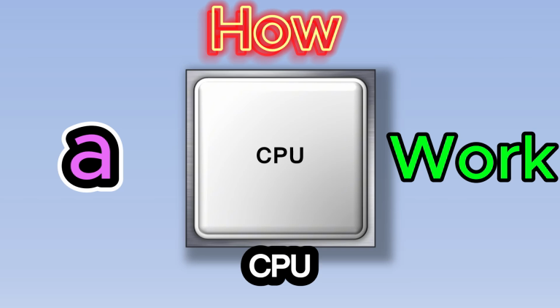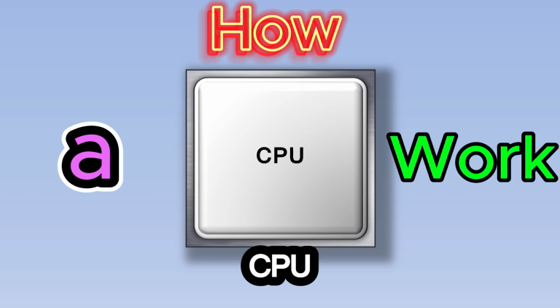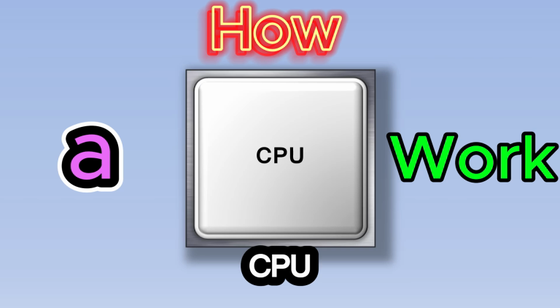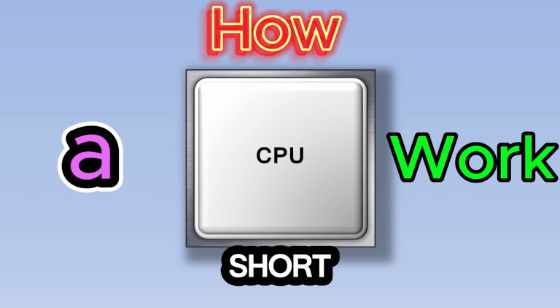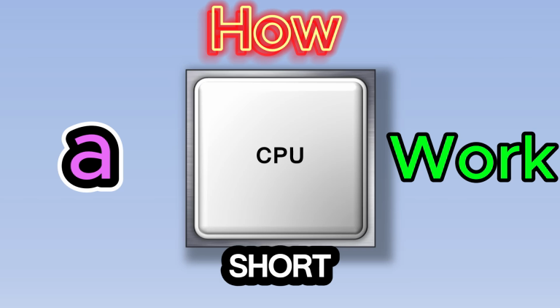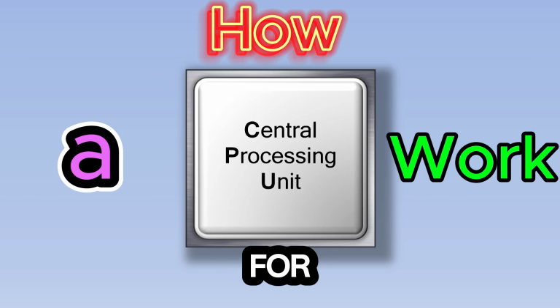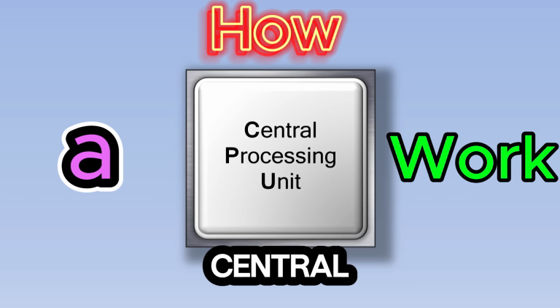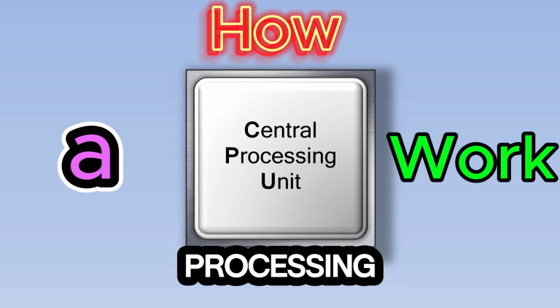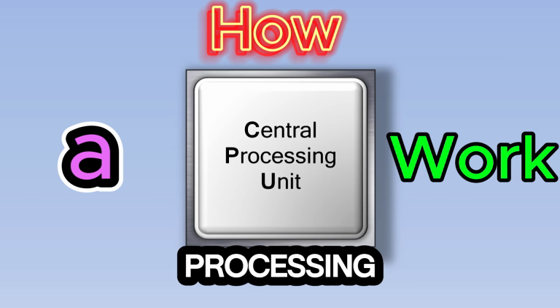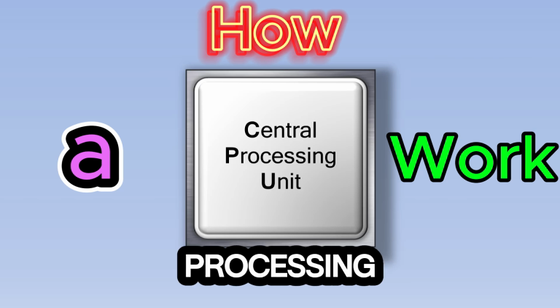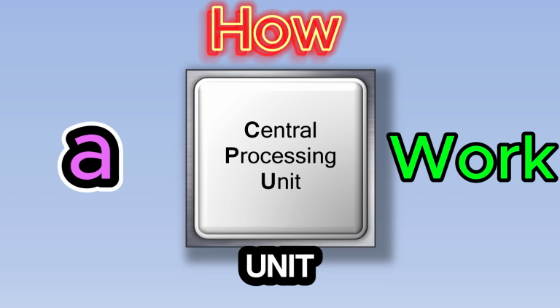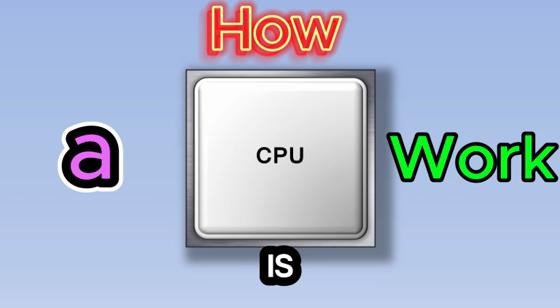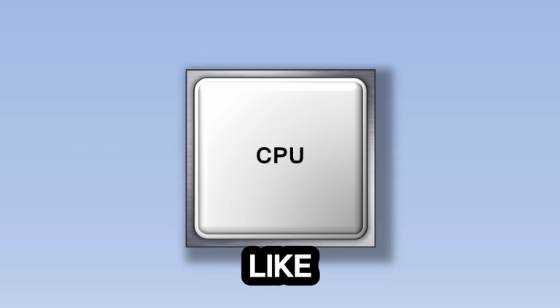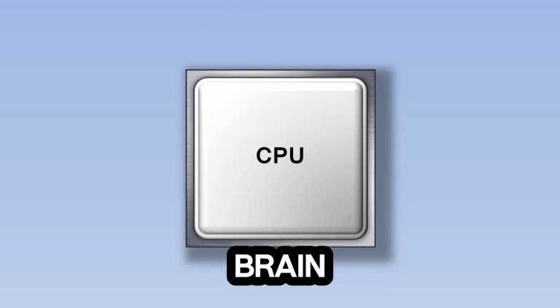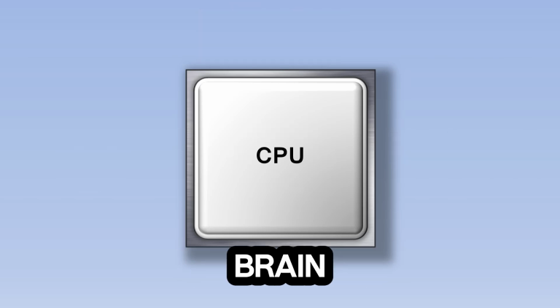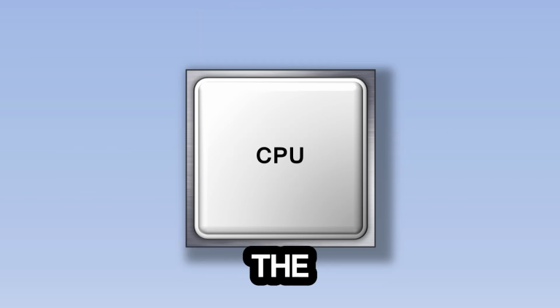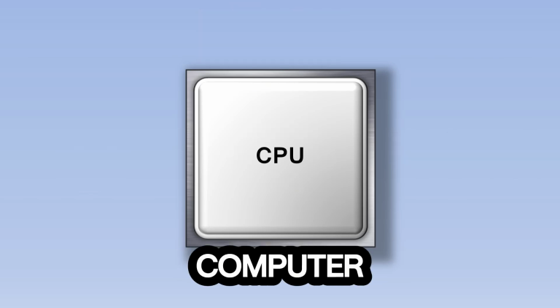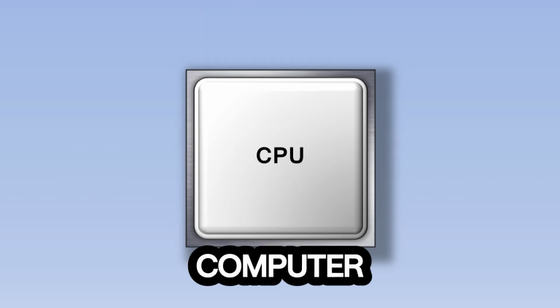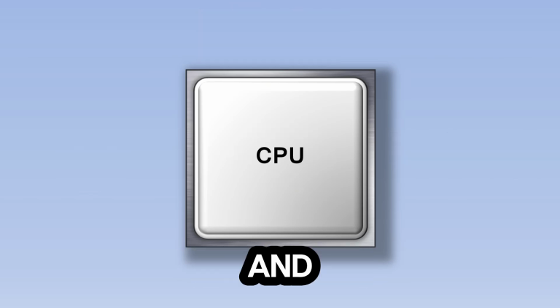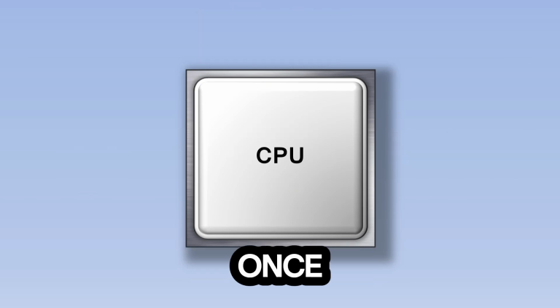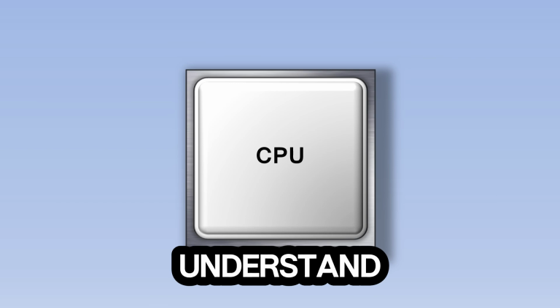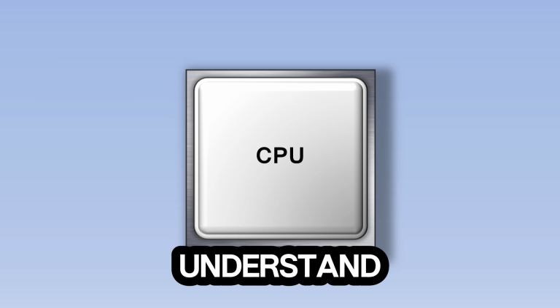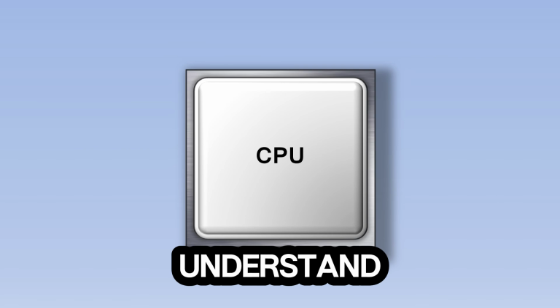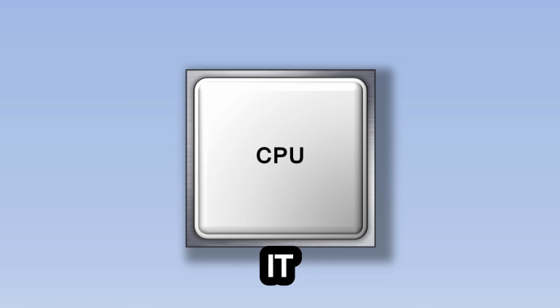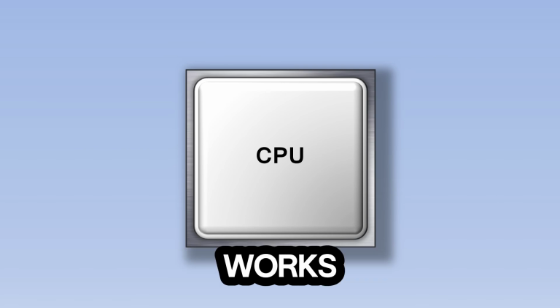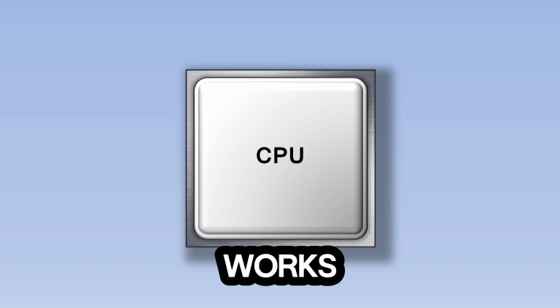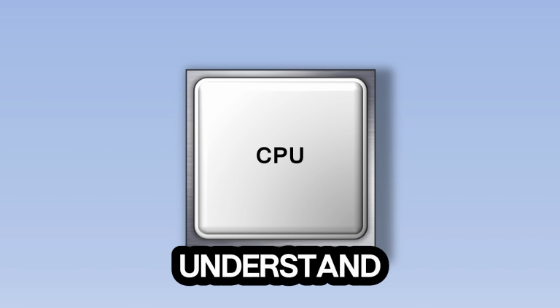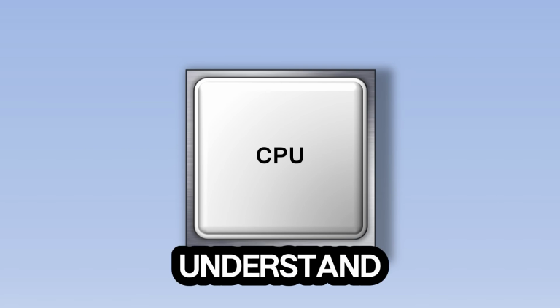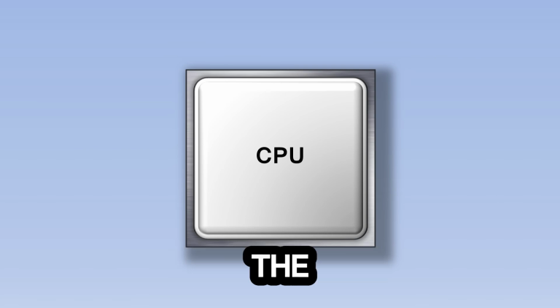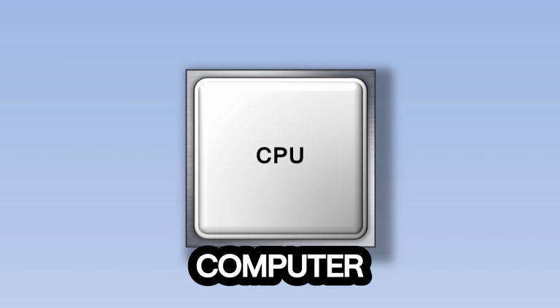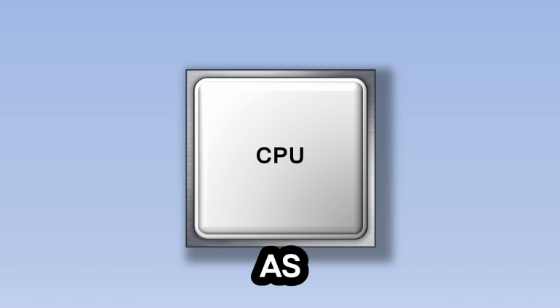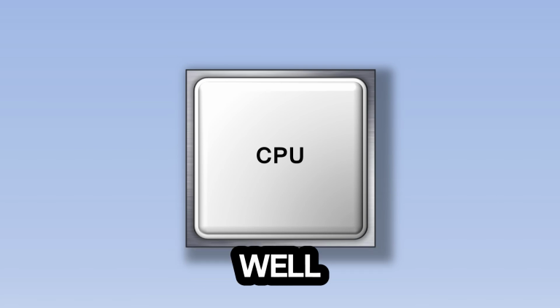The CPU, short for Central Processing Unit, is like the brain of the computer, and once you understand how it works, you'll understand the computer as well.